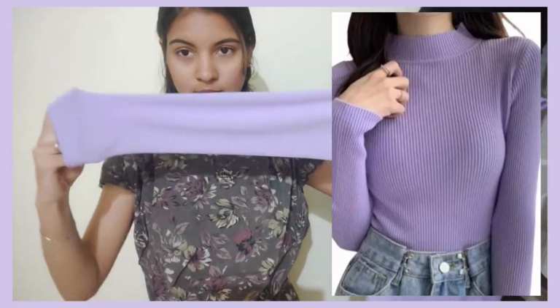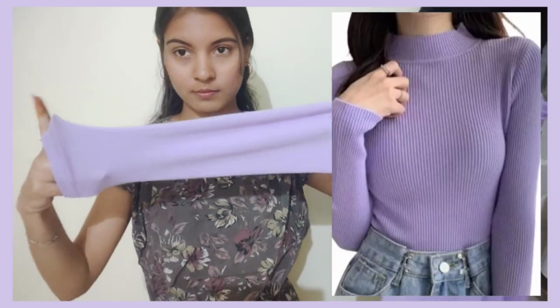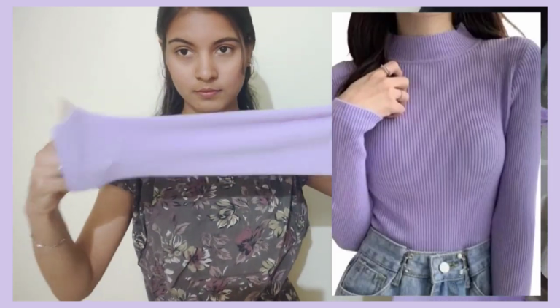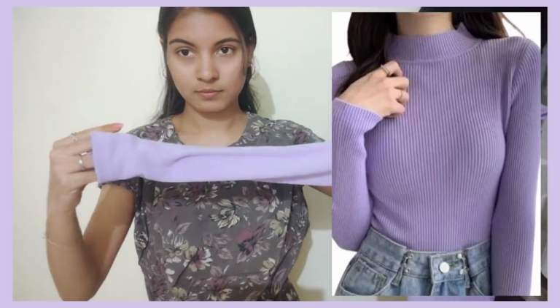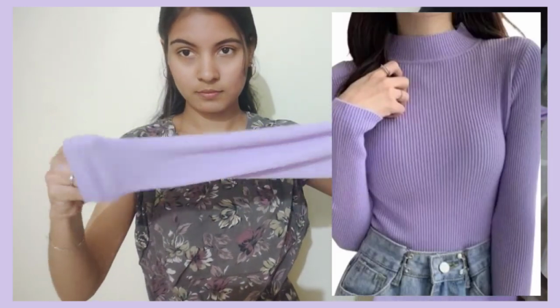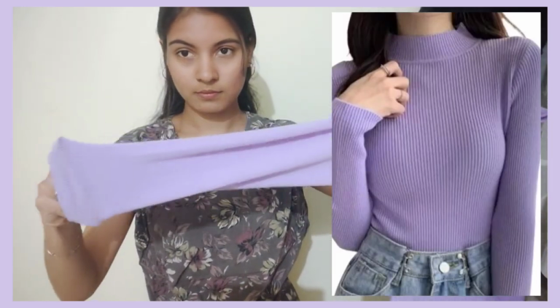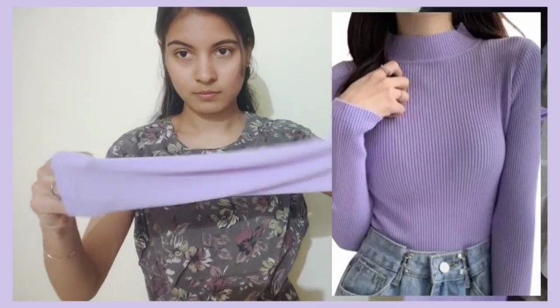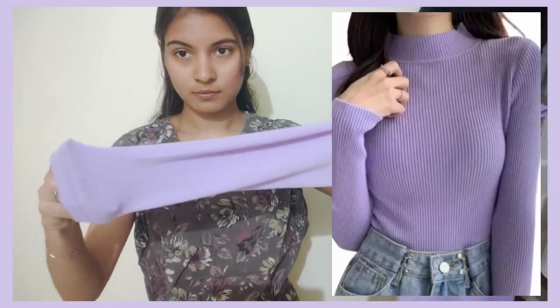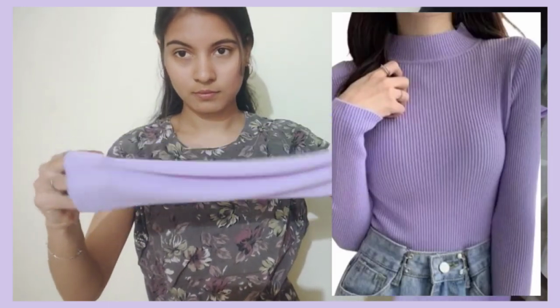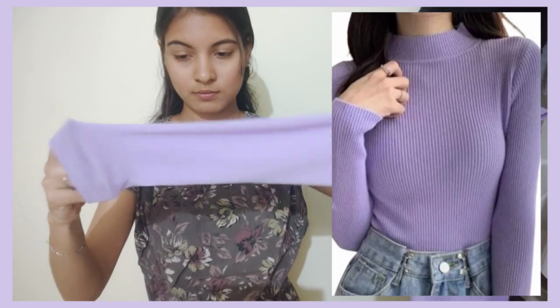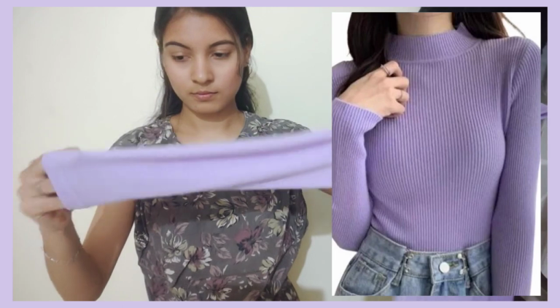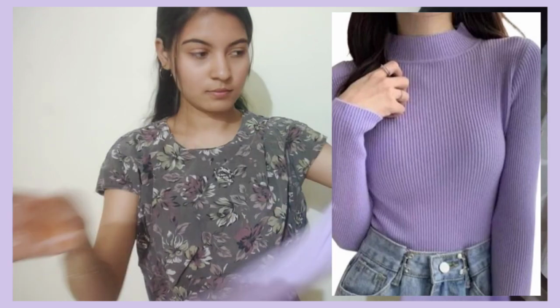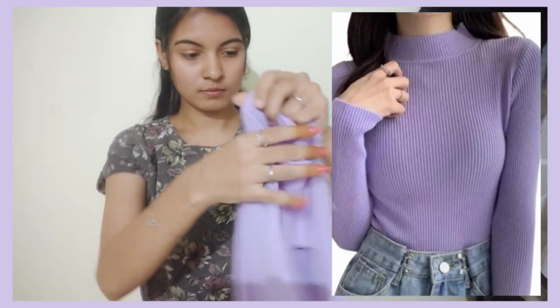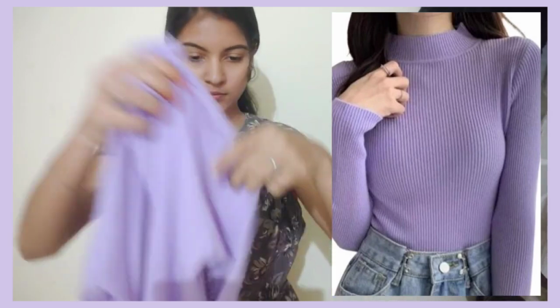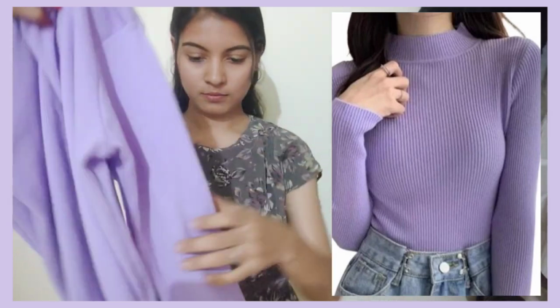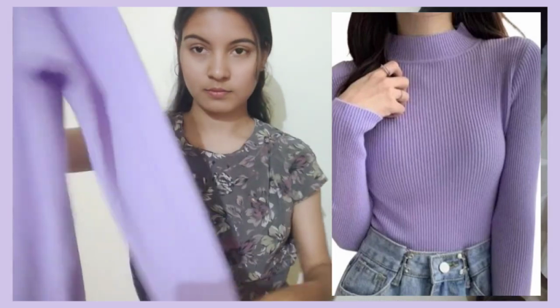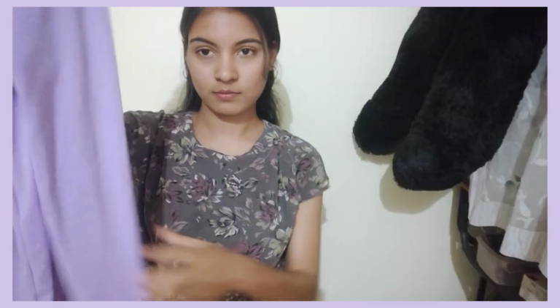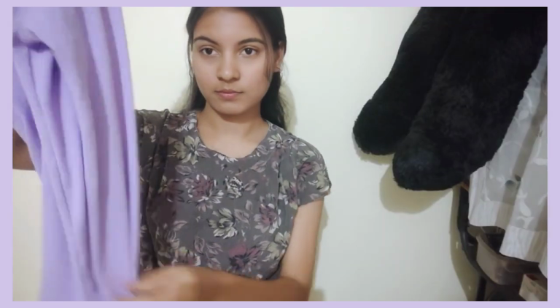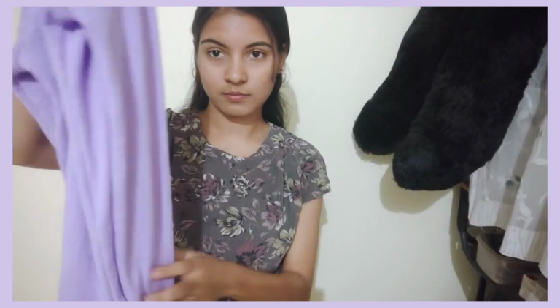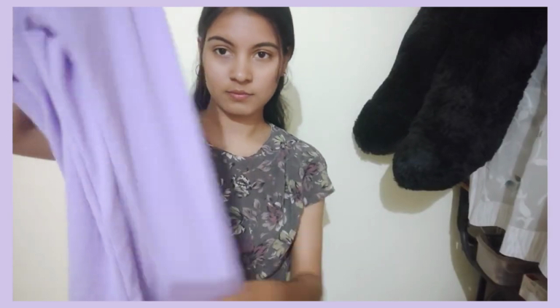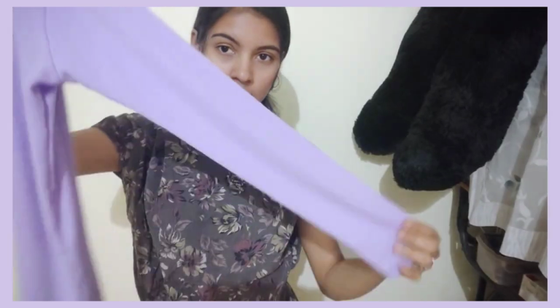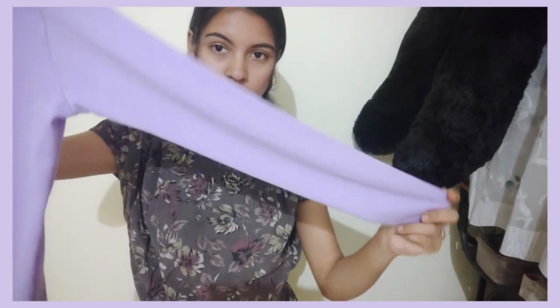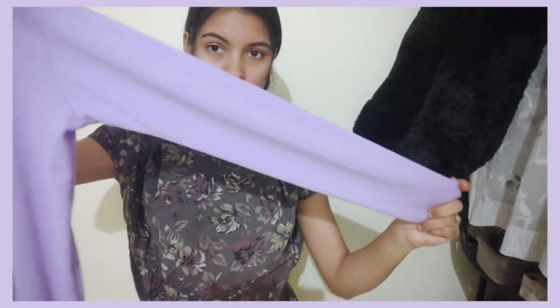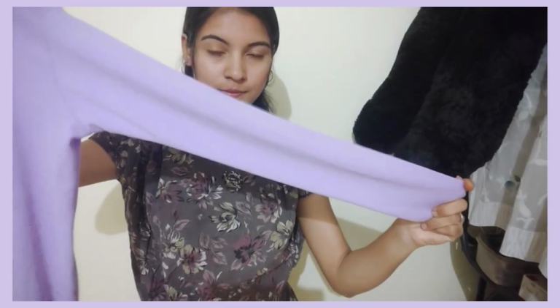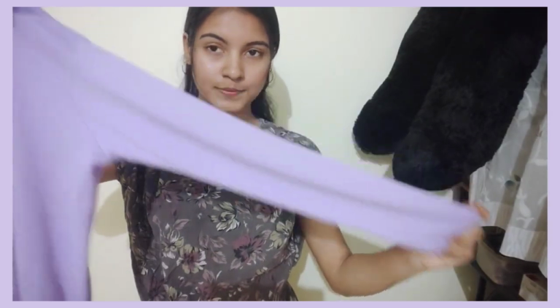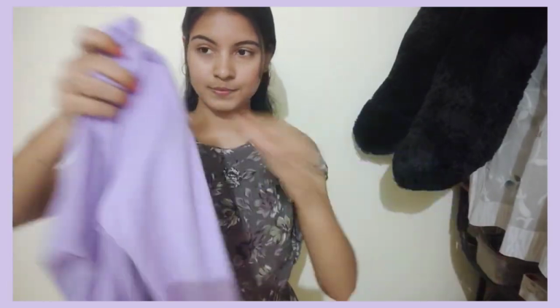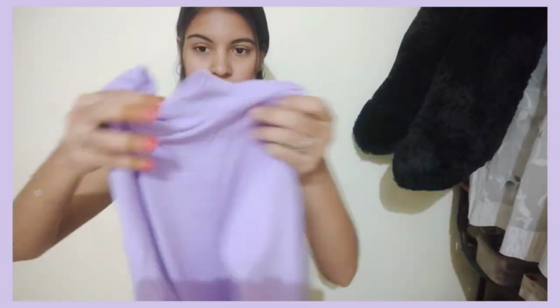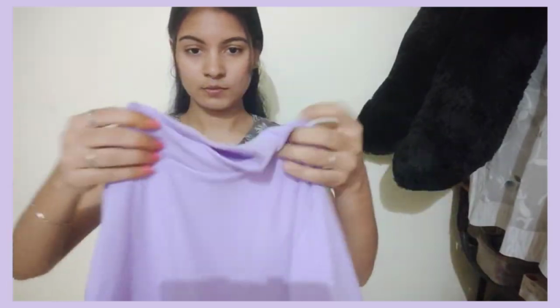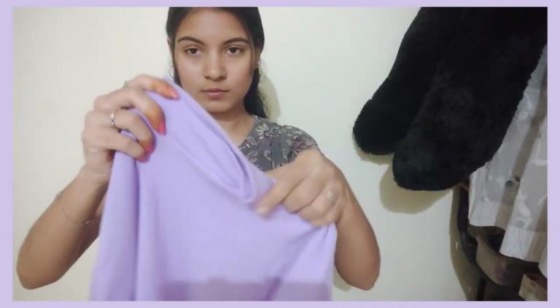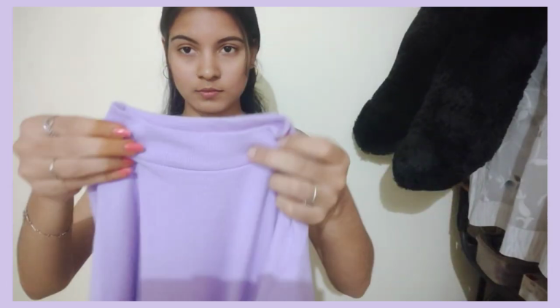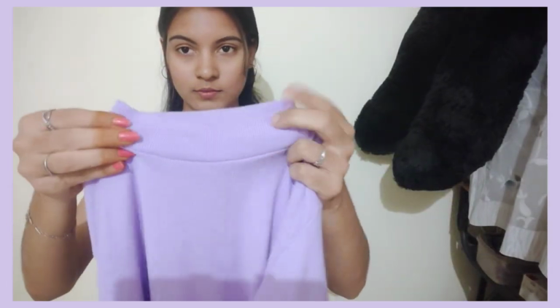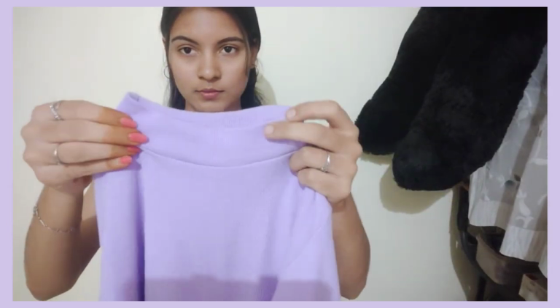The next one is a purple color t-shirt. You can see it with a closed neck. You can see it with a pair of colors and a pair of t-shirts.